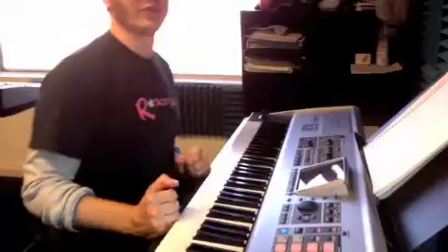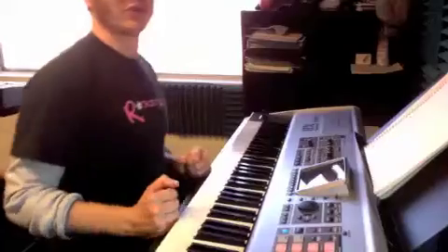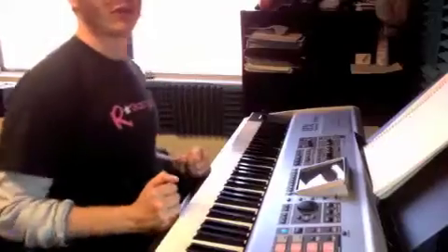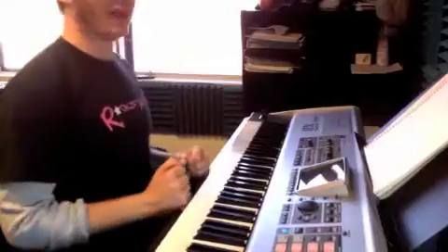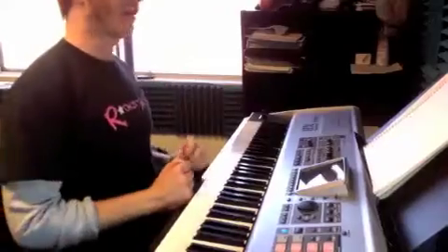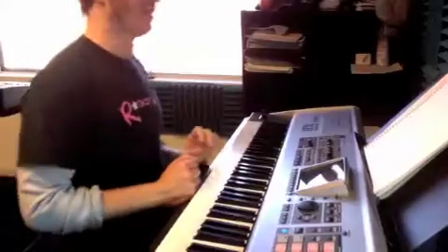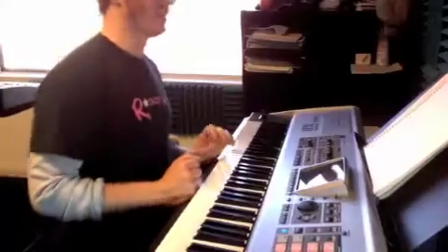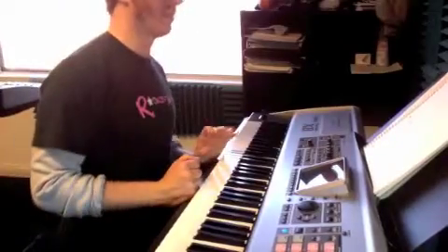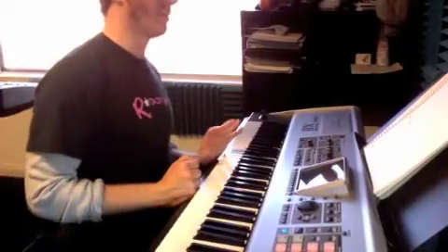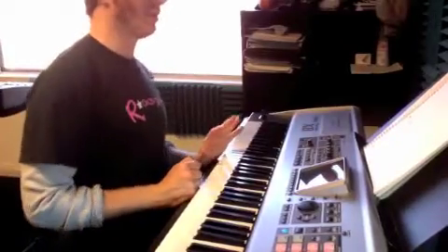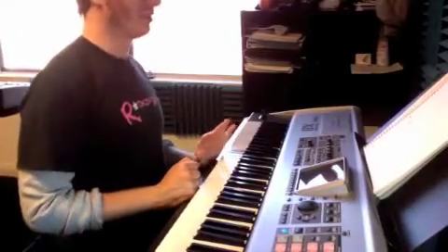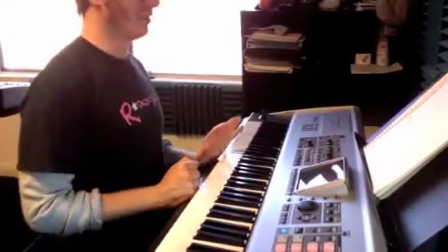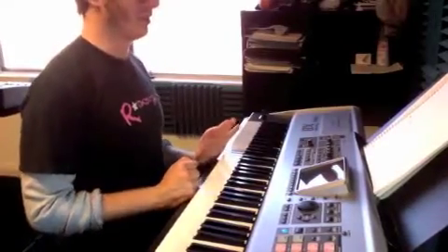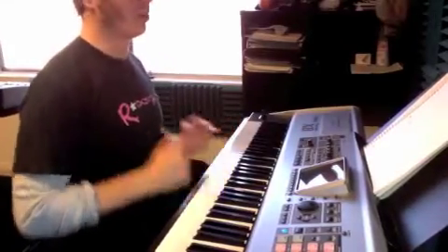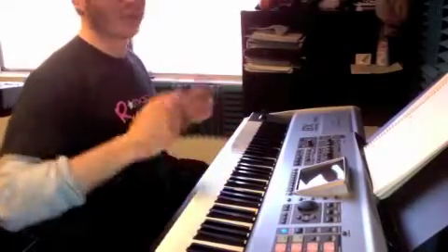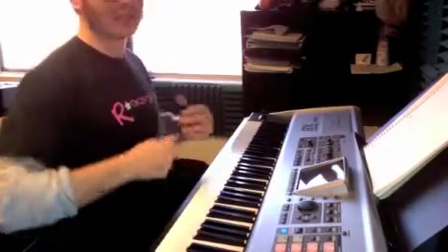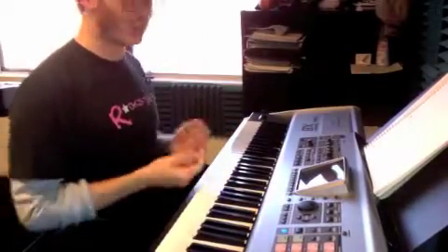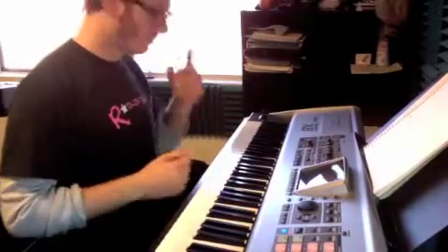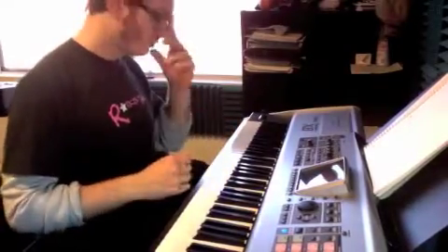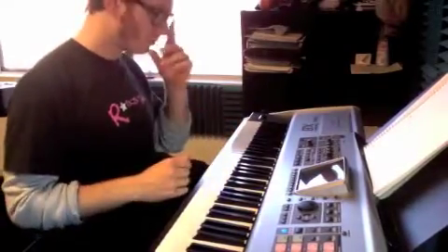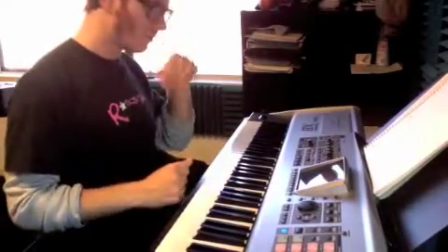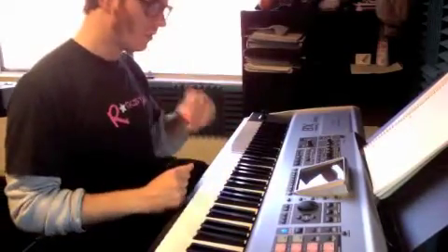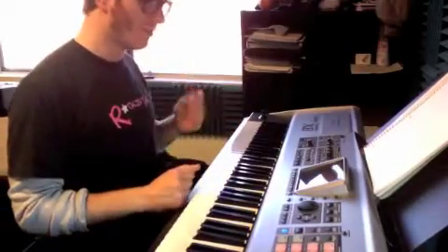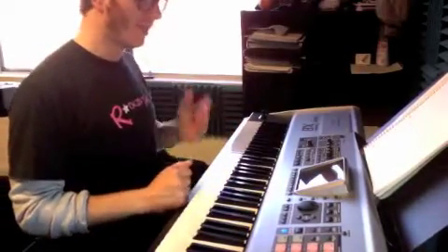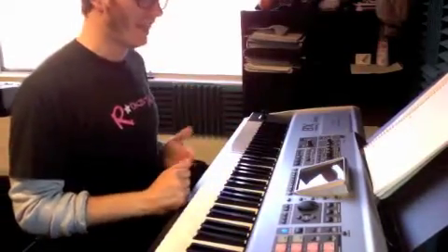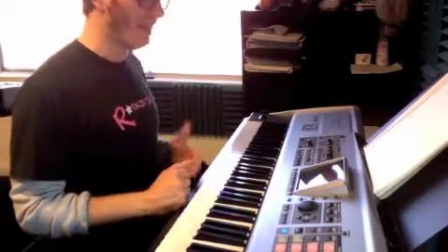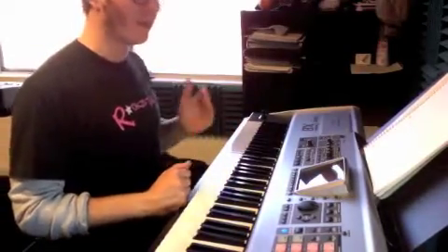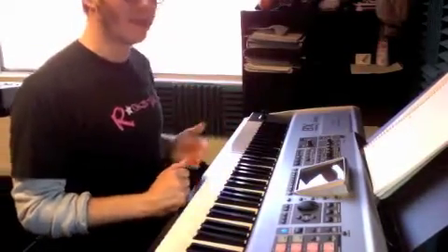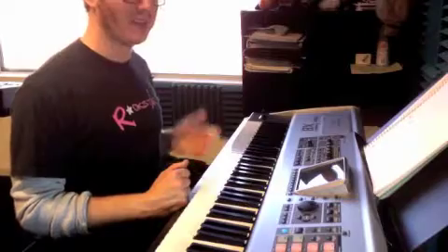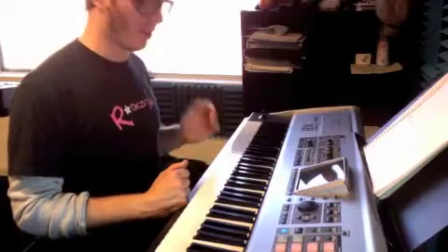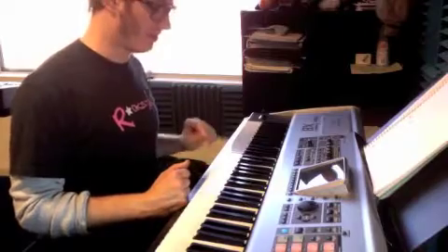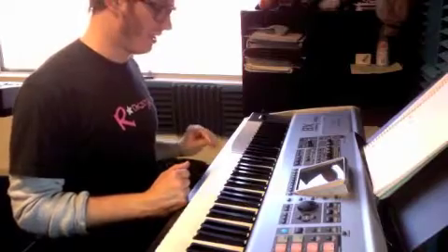Okay, Aaron, we have this kind of bridge chorus section. We have part A, part B, and part C.